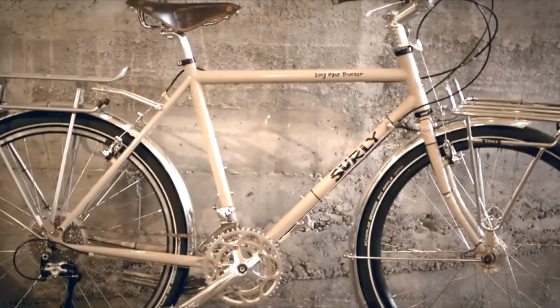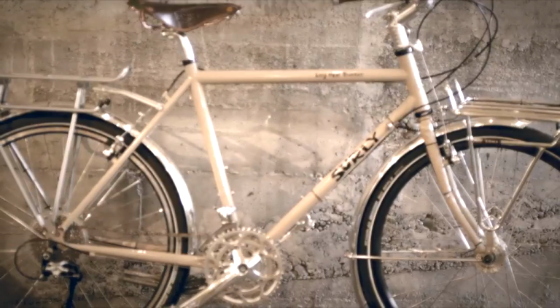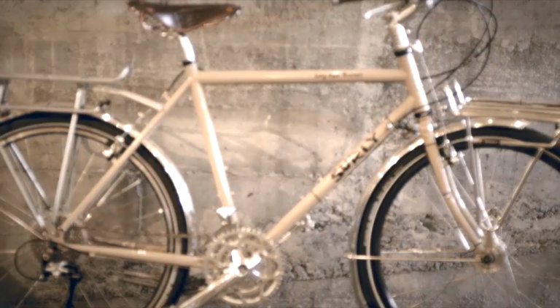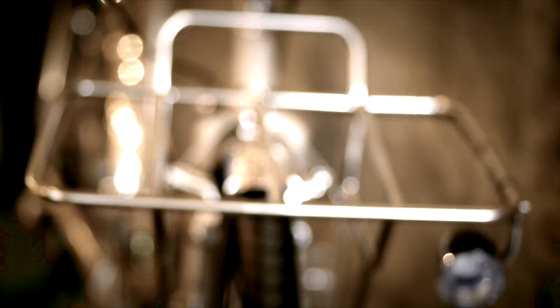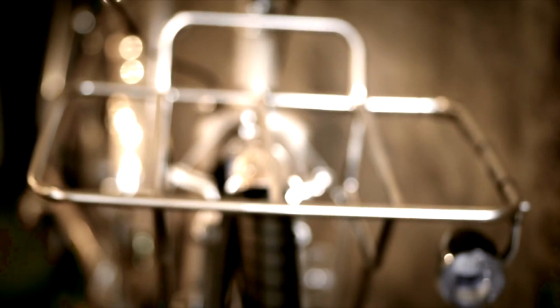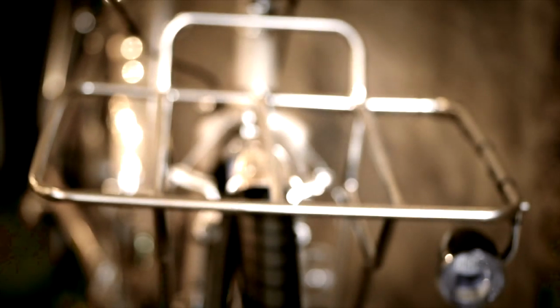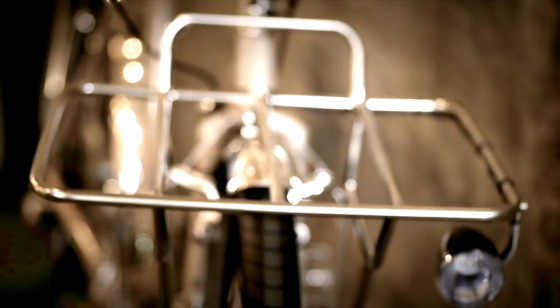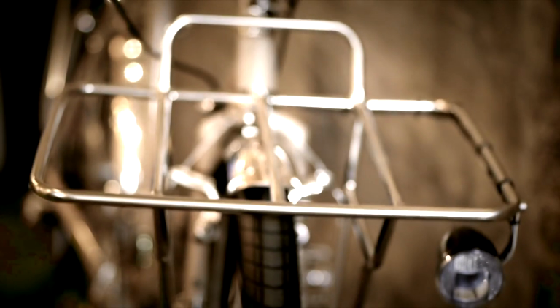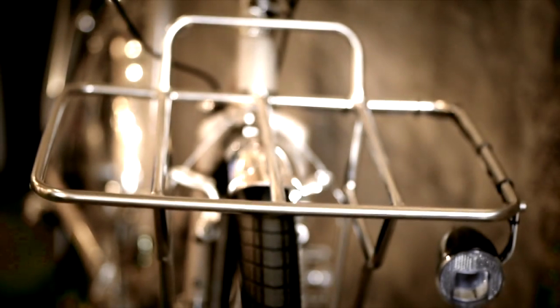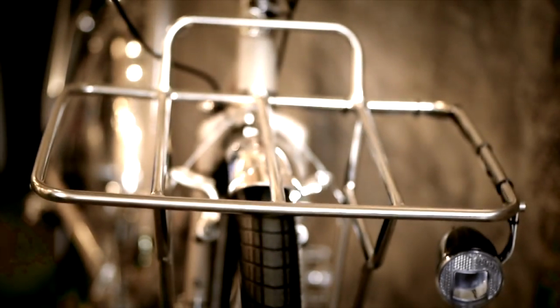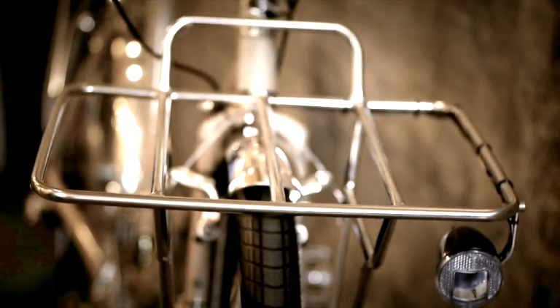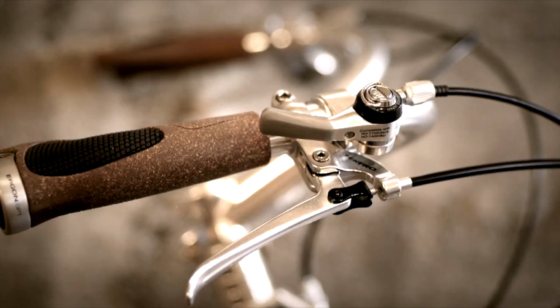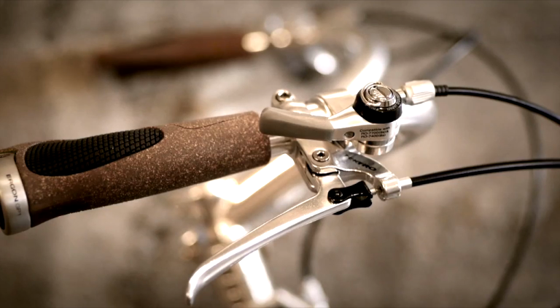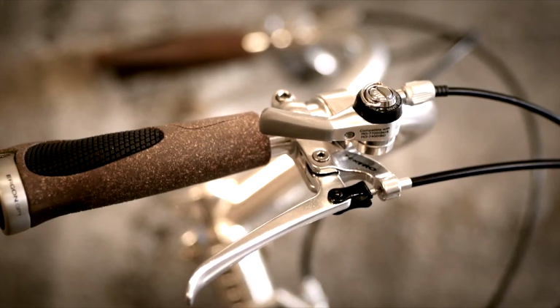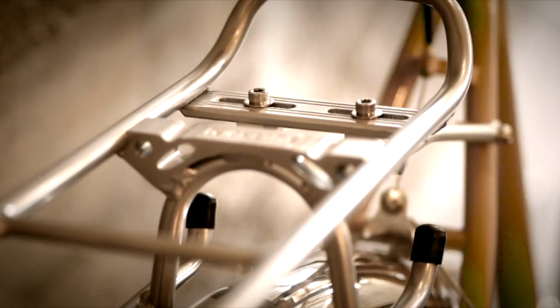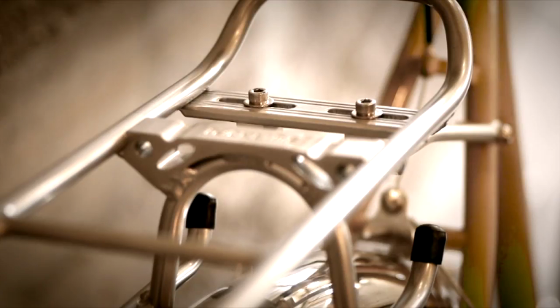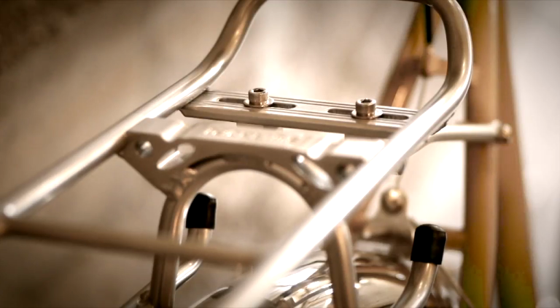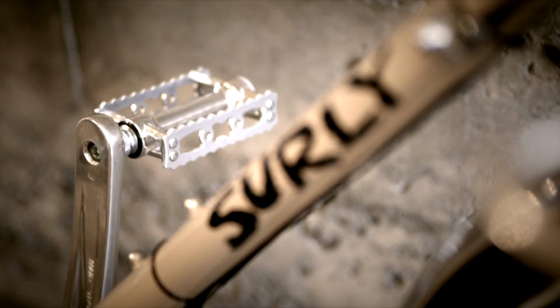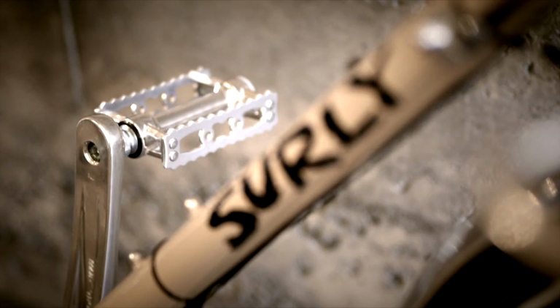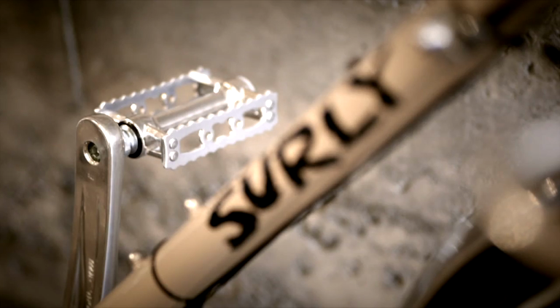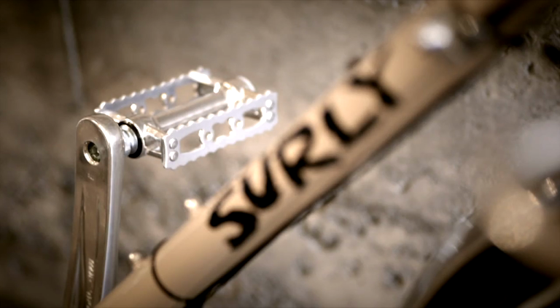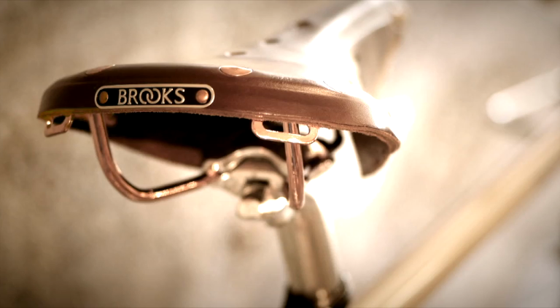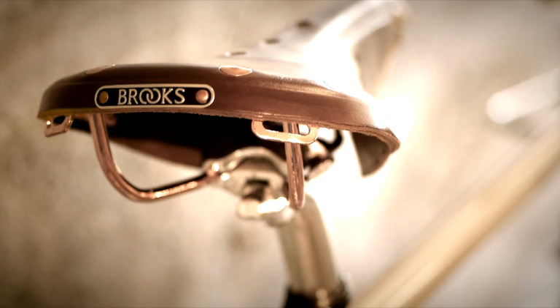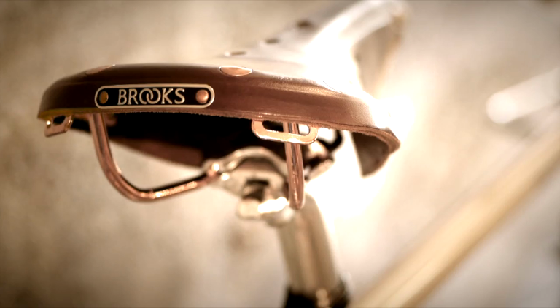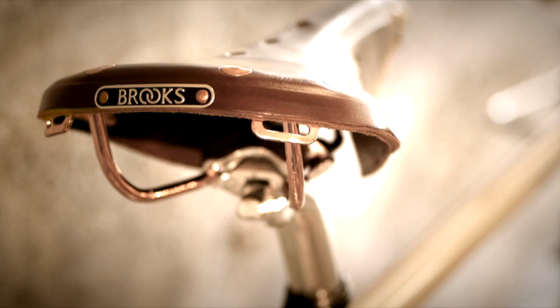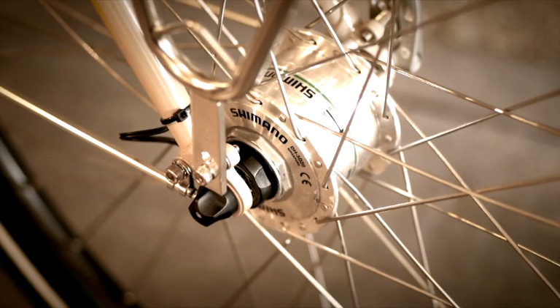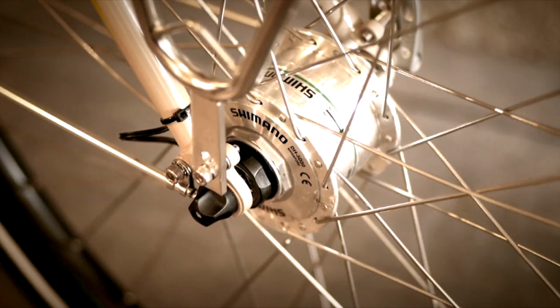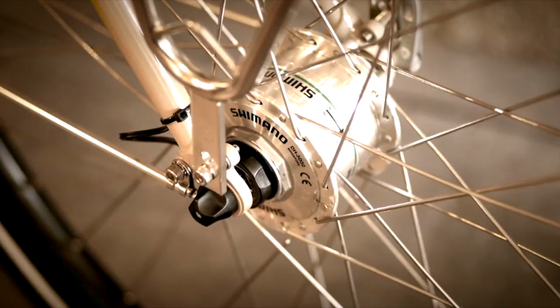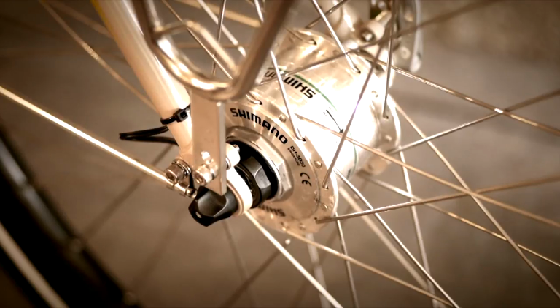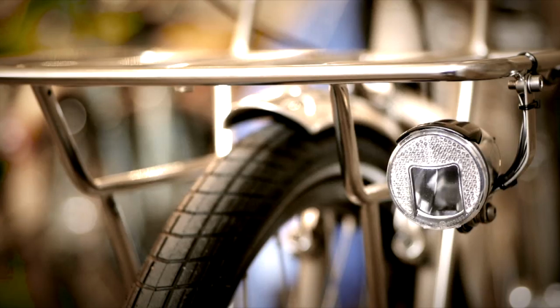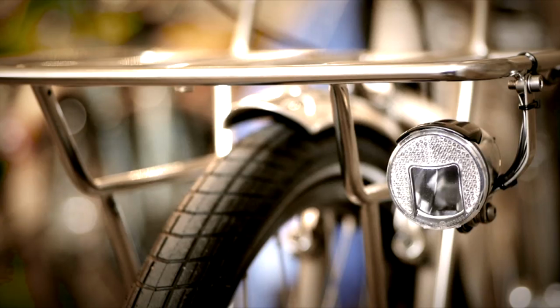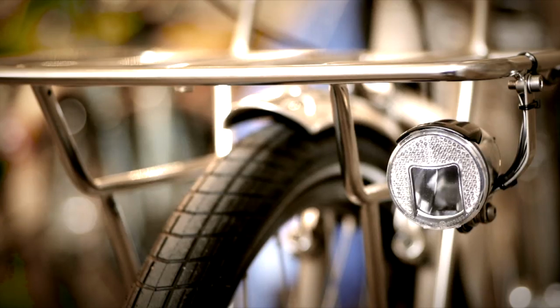I just finished working on the bike. It looks great, and hopefully she'll love it when she comes and picks it up tomorrow.